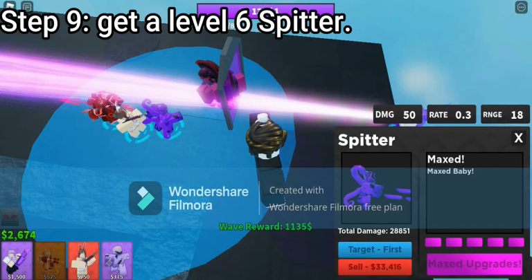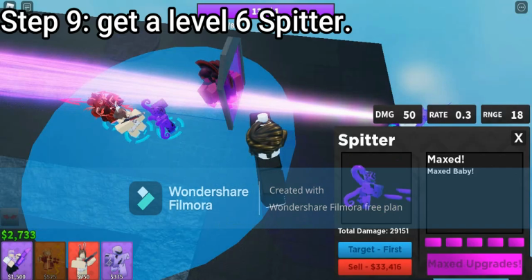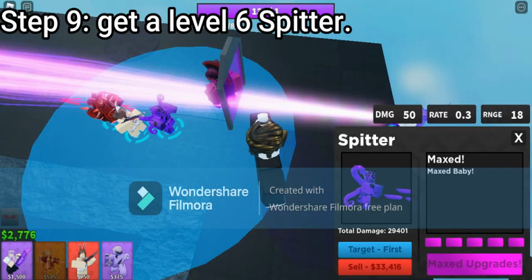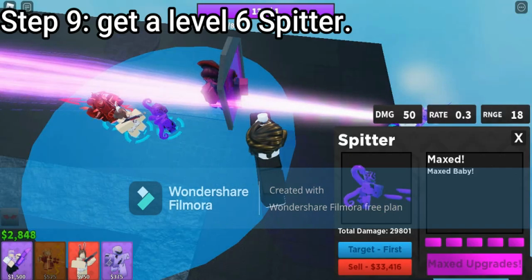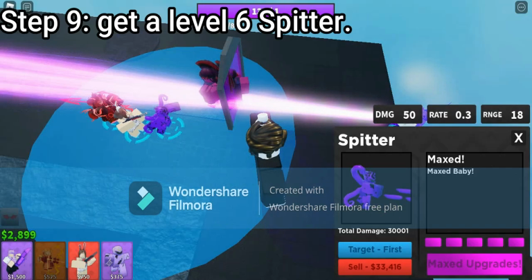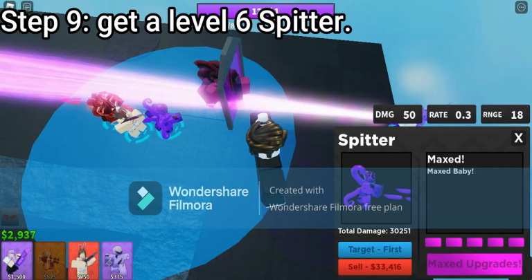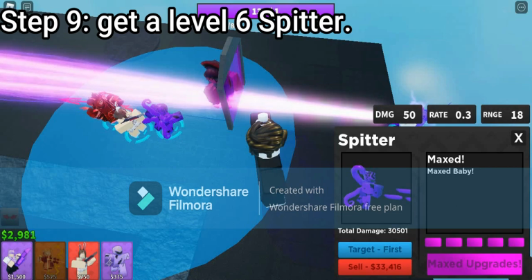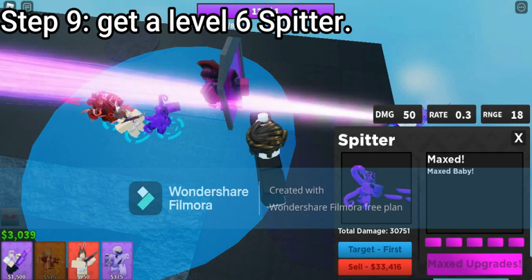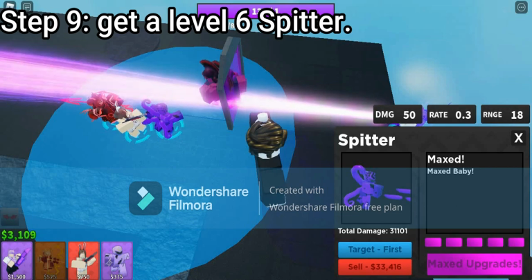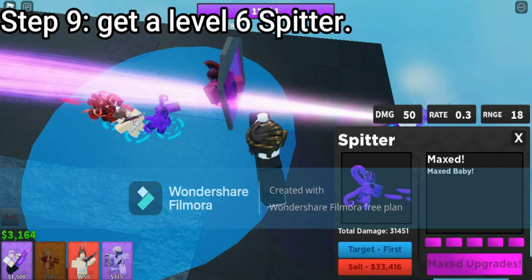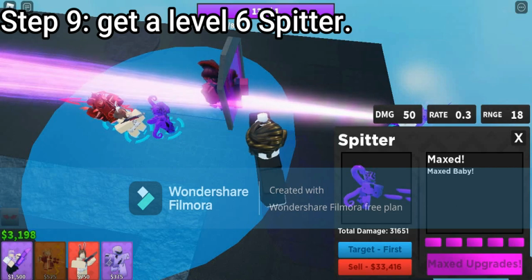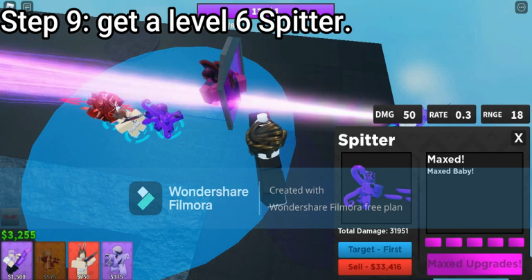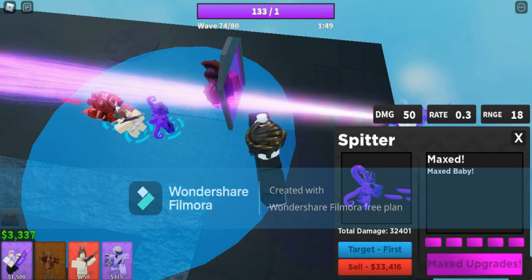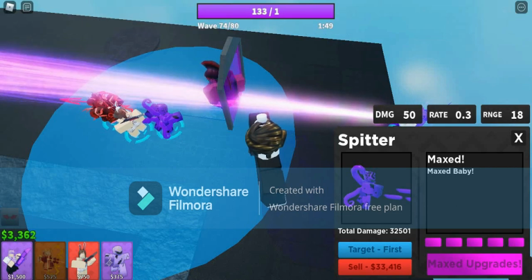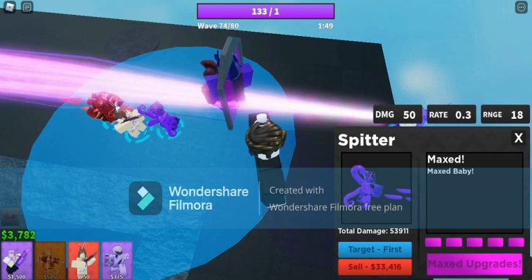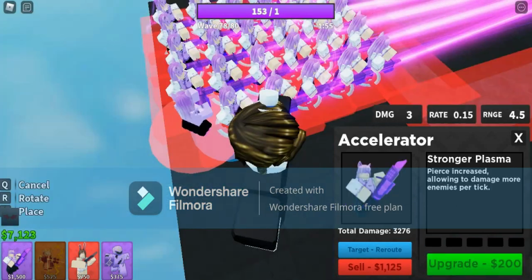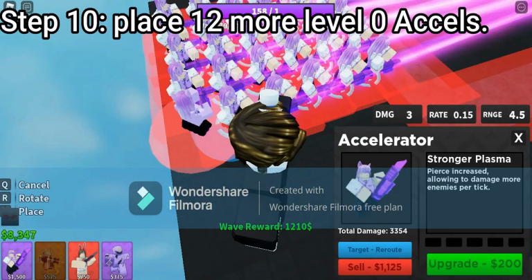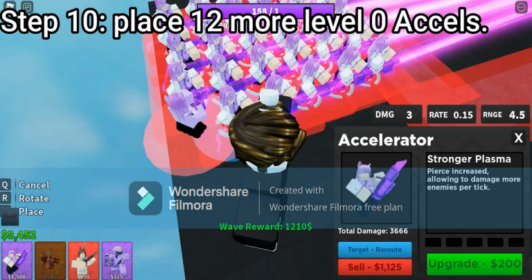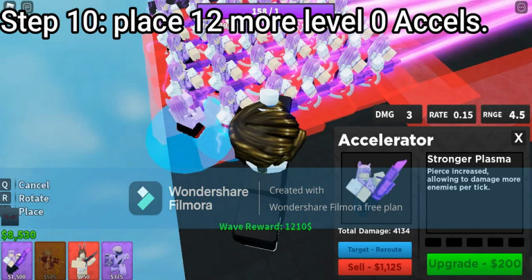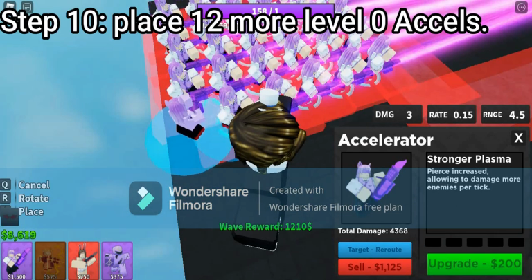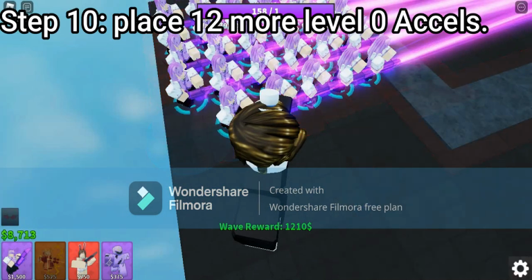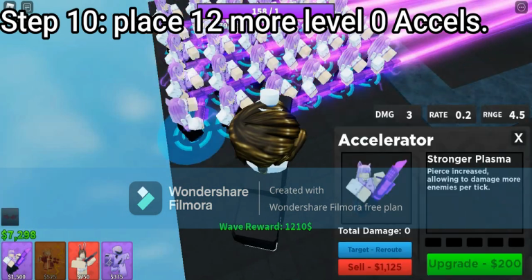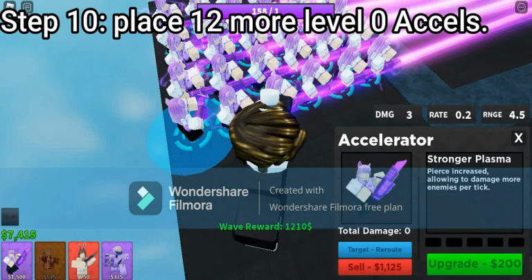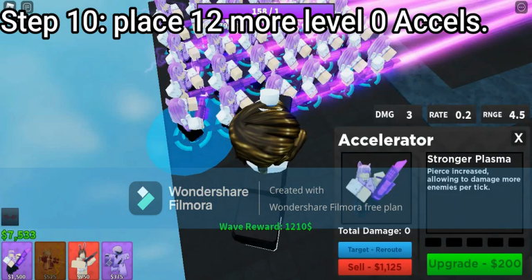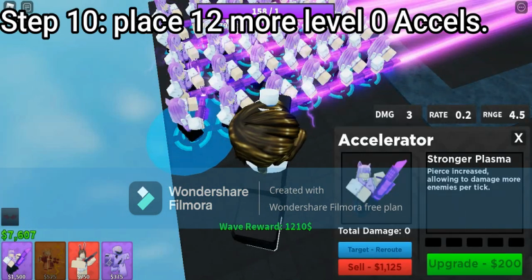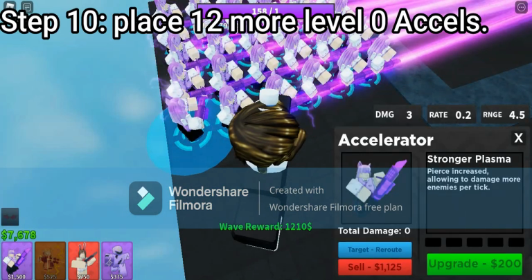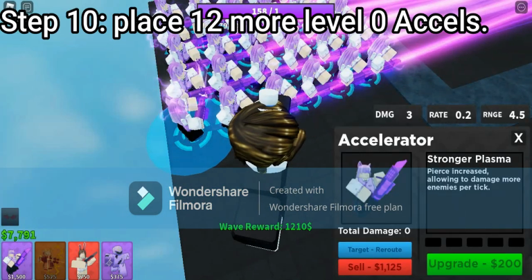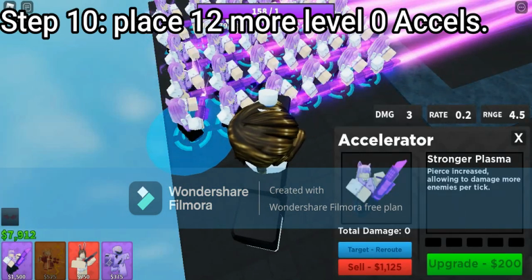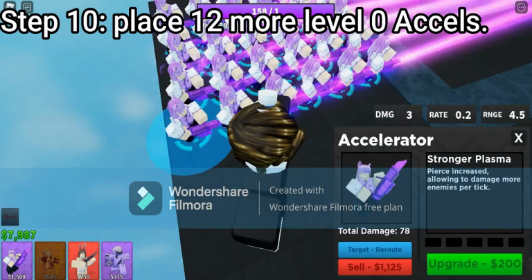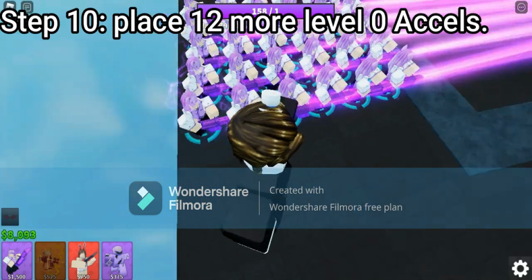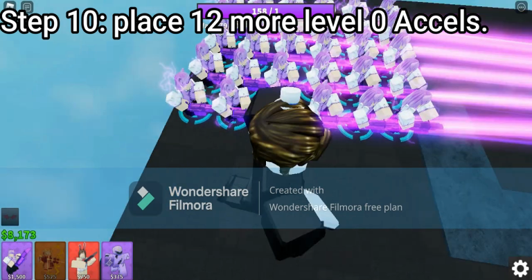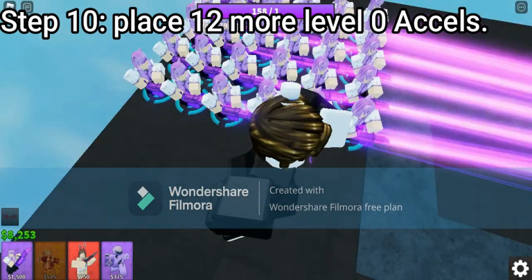Step 9: Get a Level 6 Spitter. Step 10: Place 12 more Level 0 Excels.